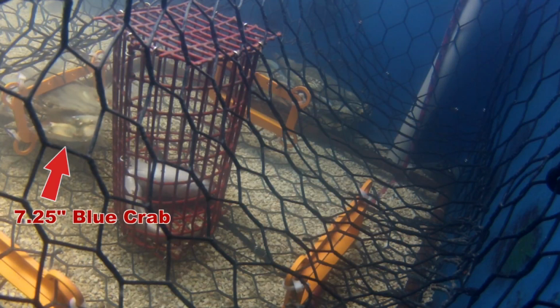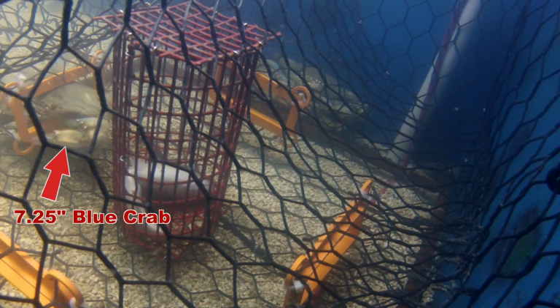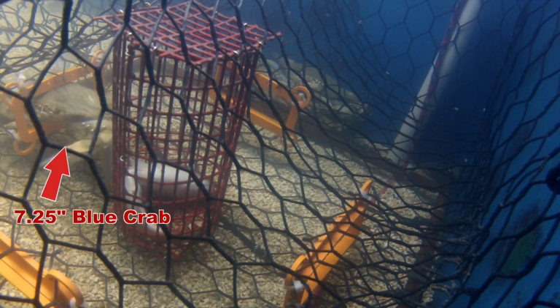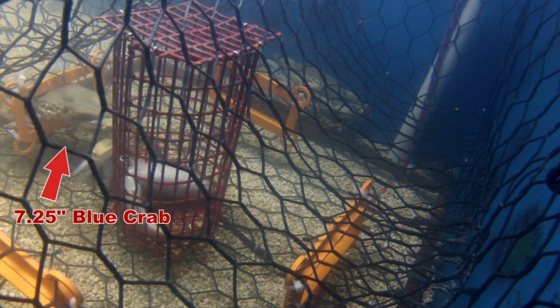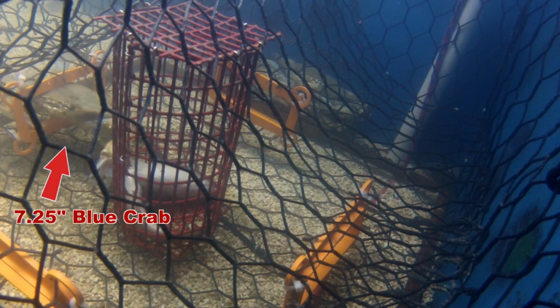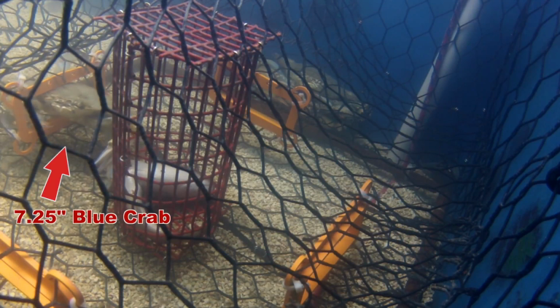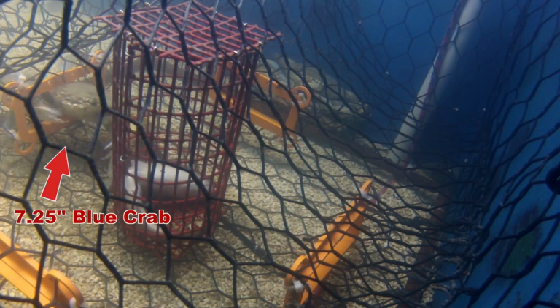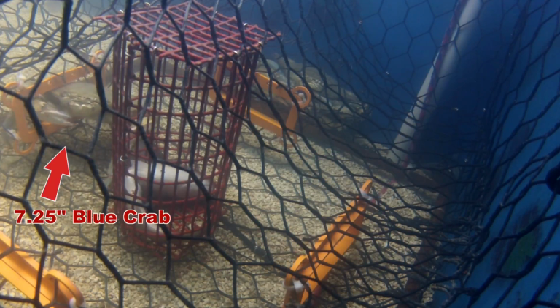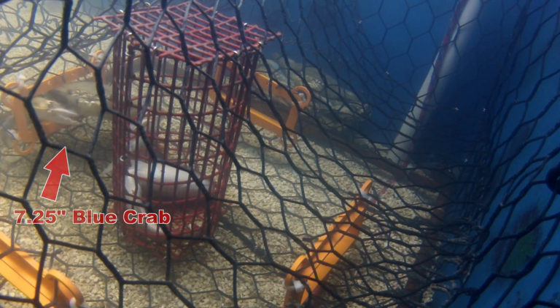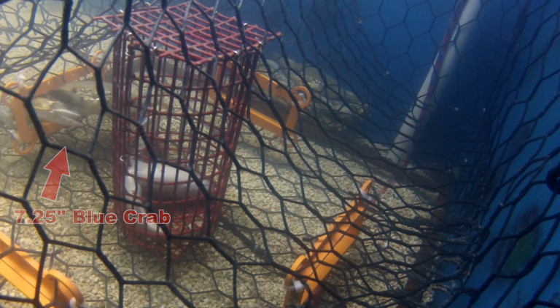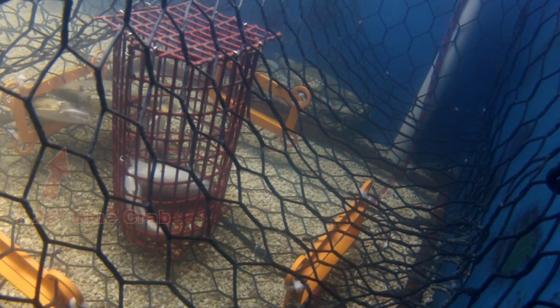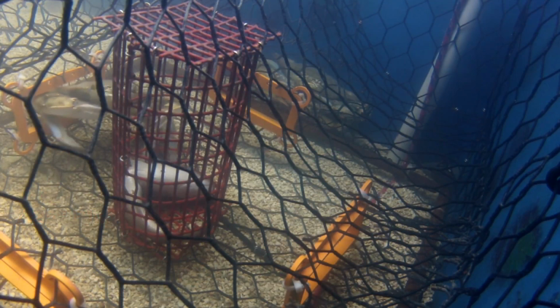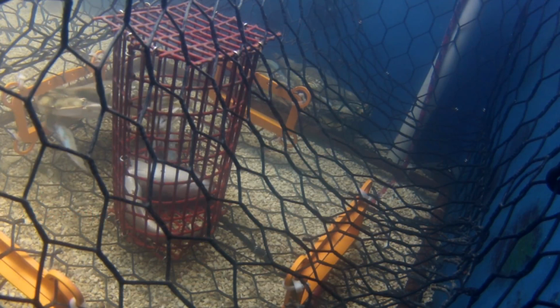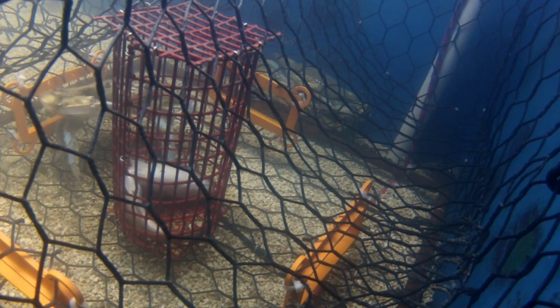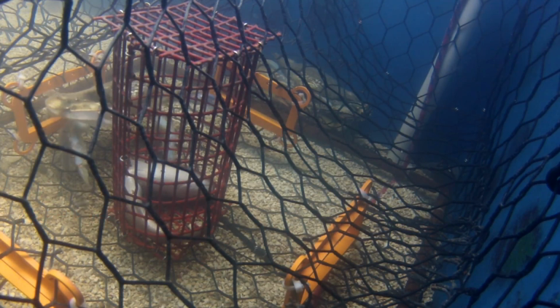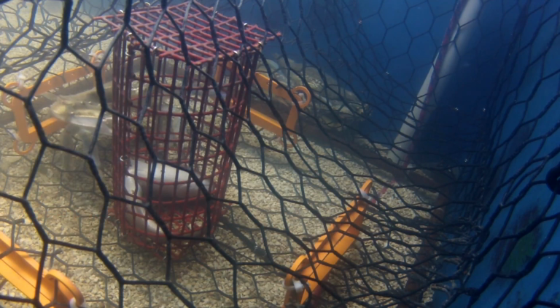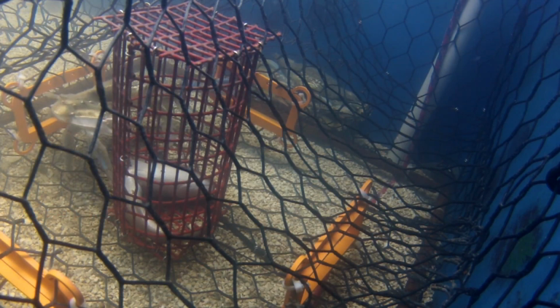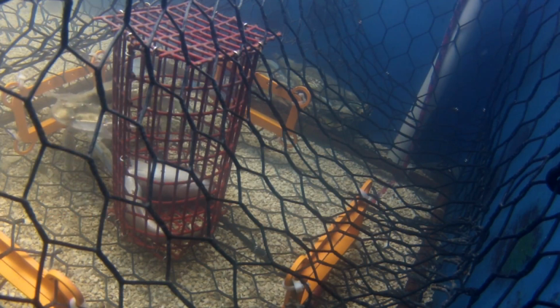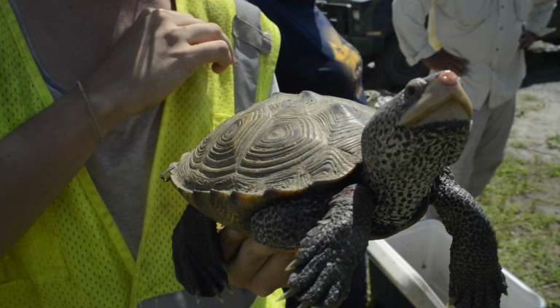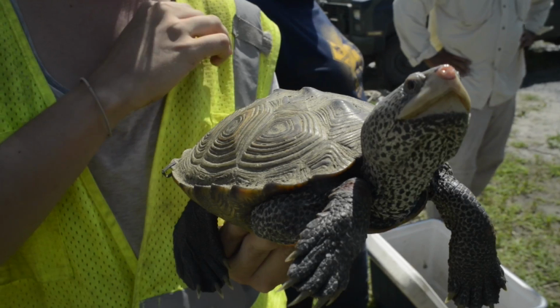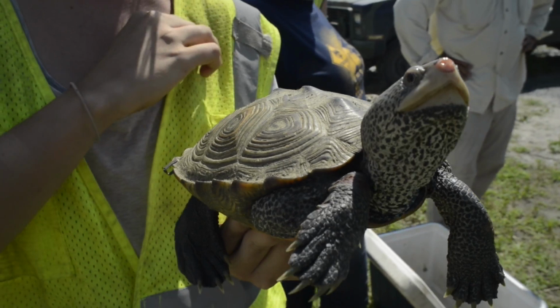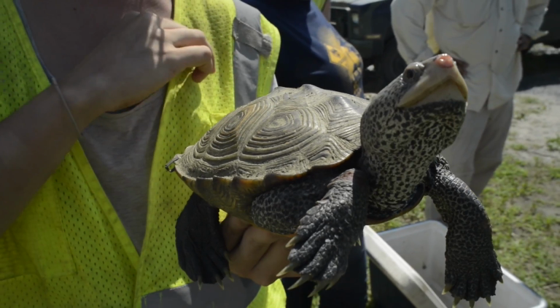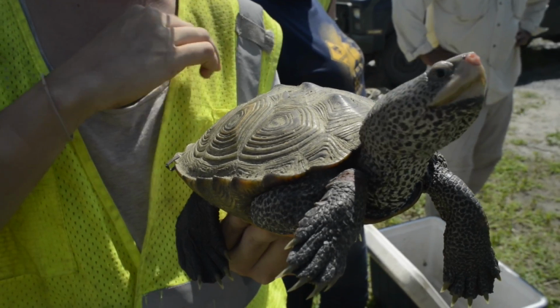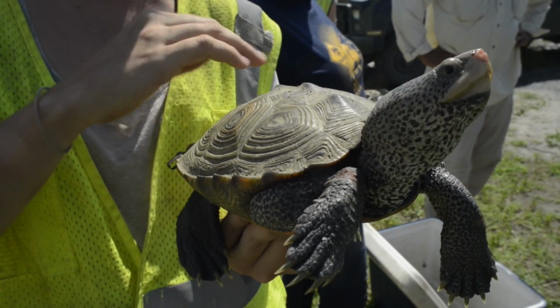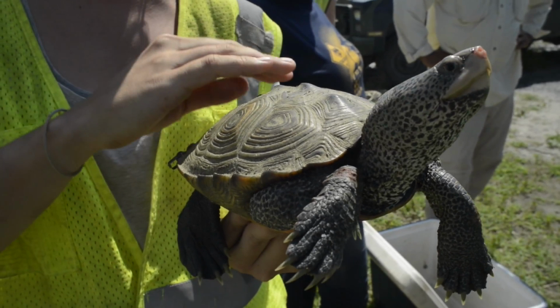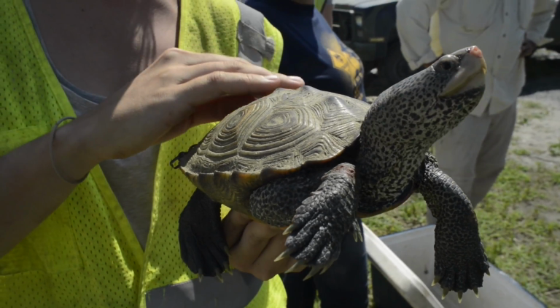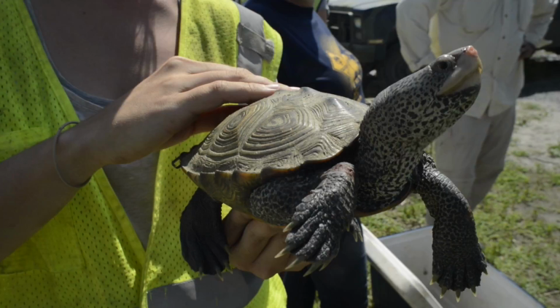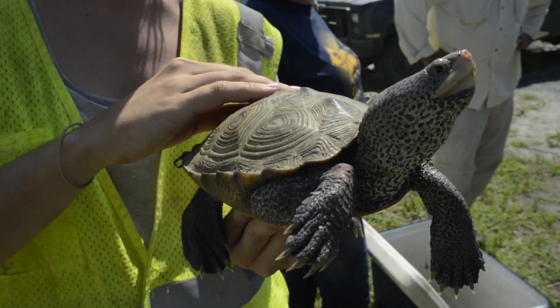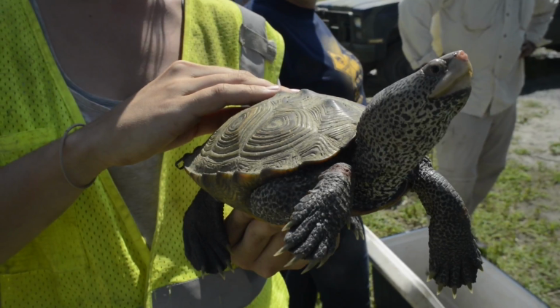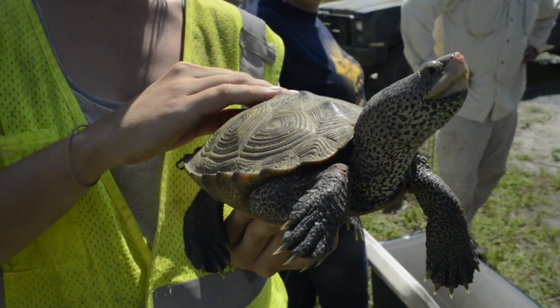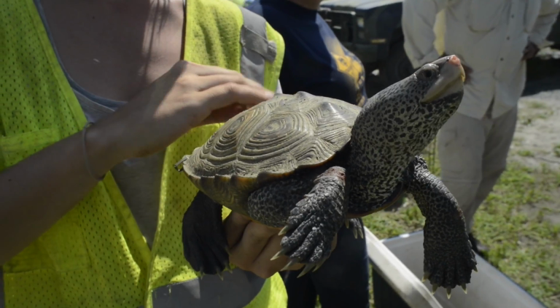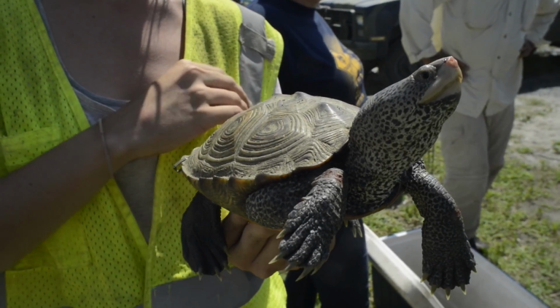Please, do your part. Spread the word and help us to protect our state's beloved terrapins.